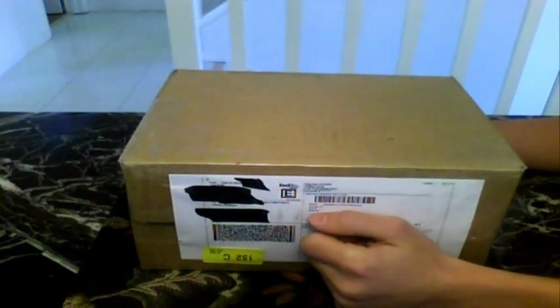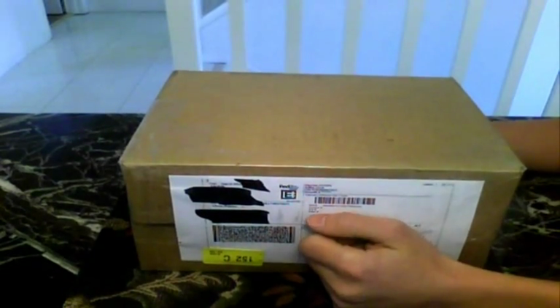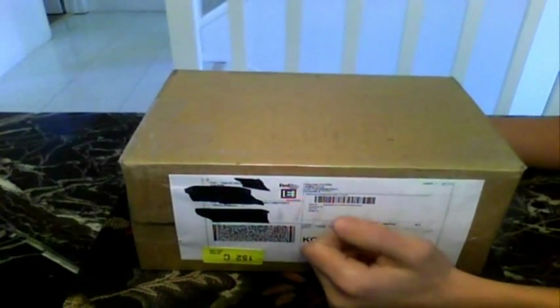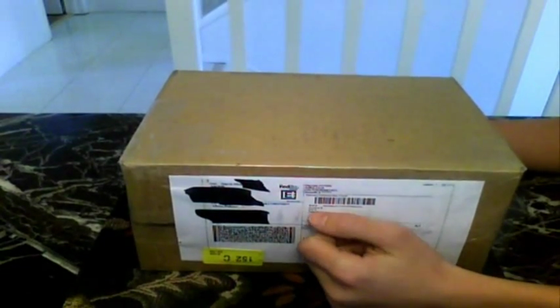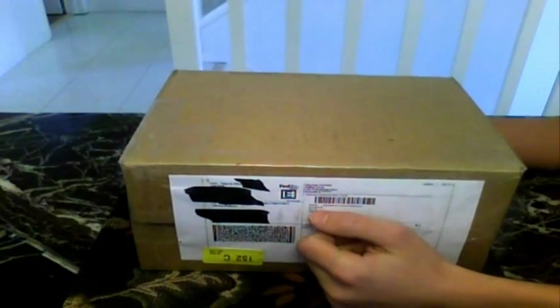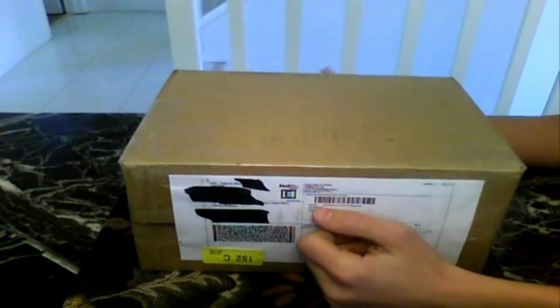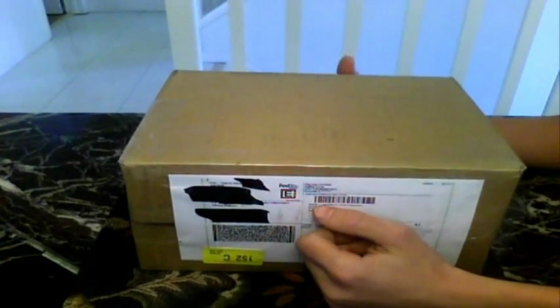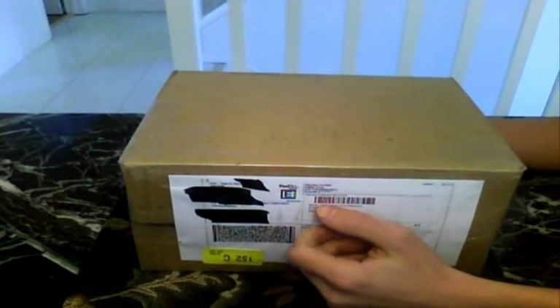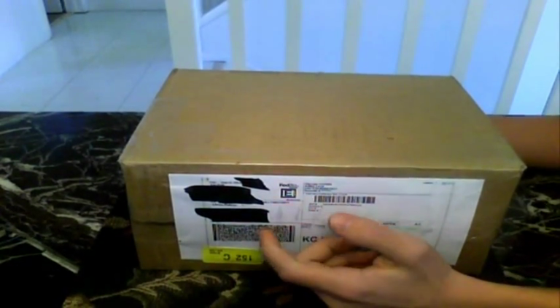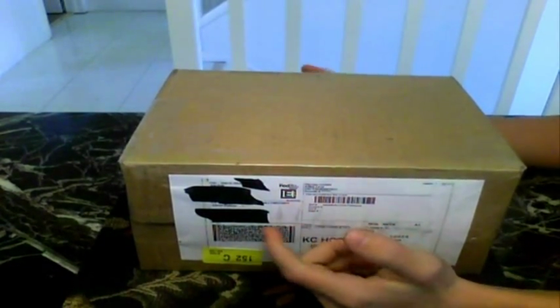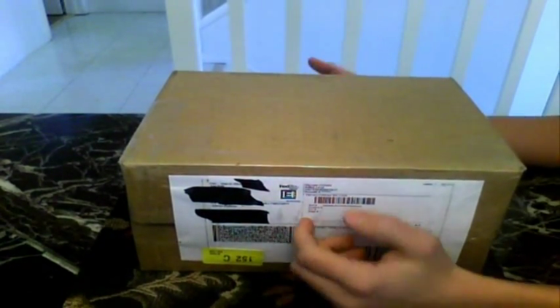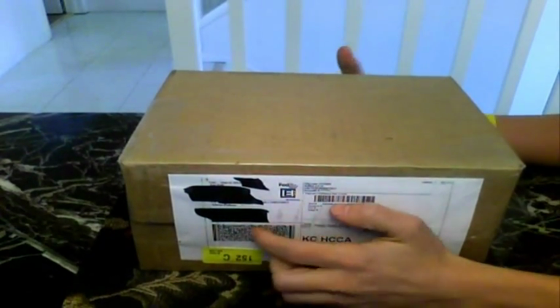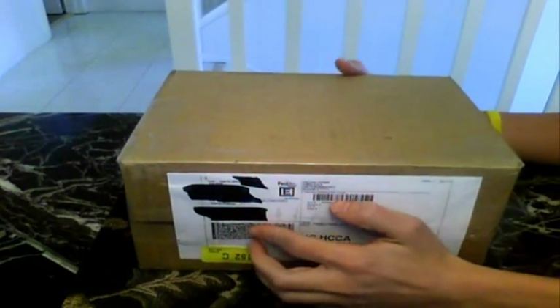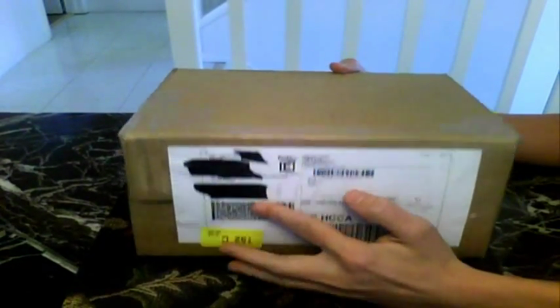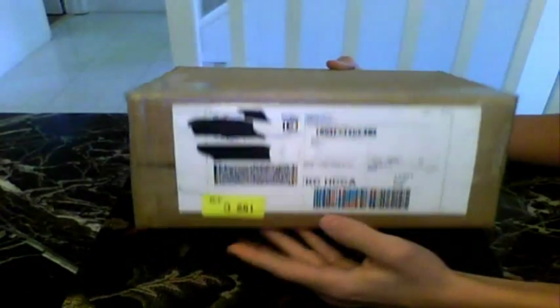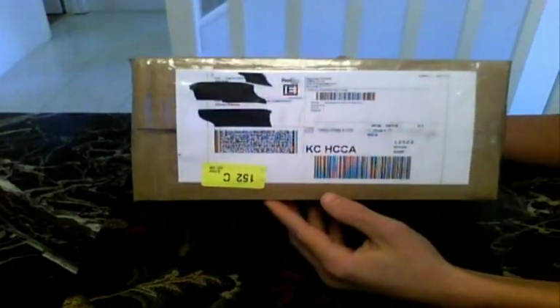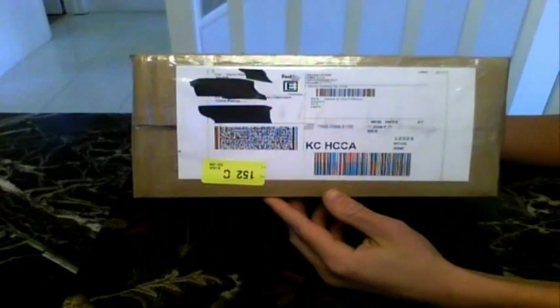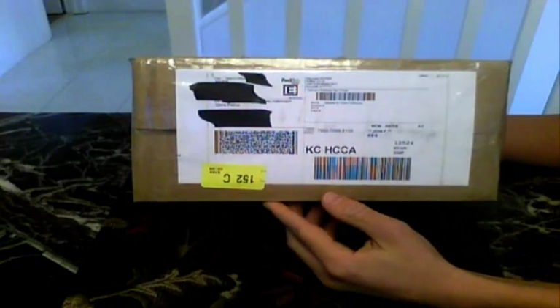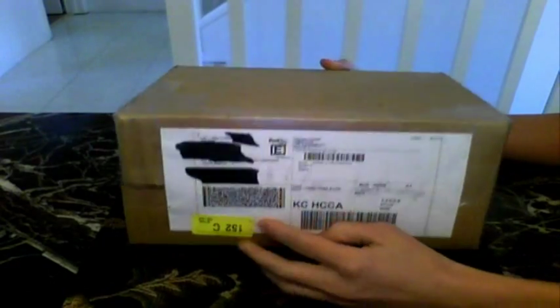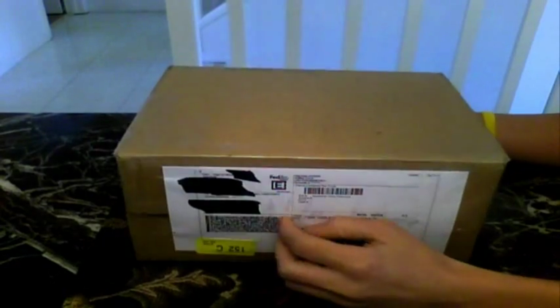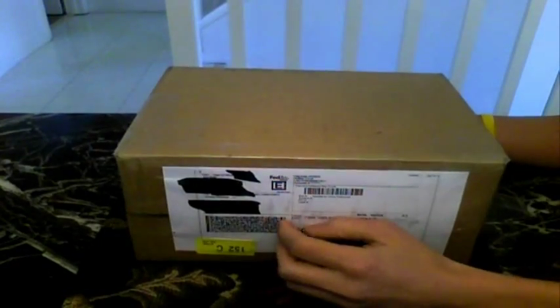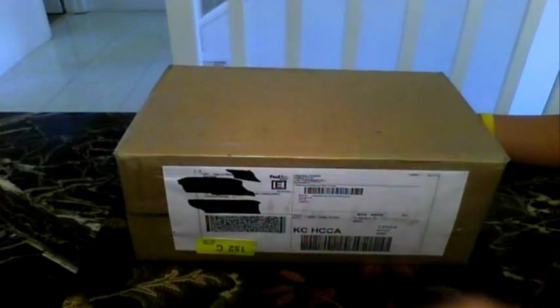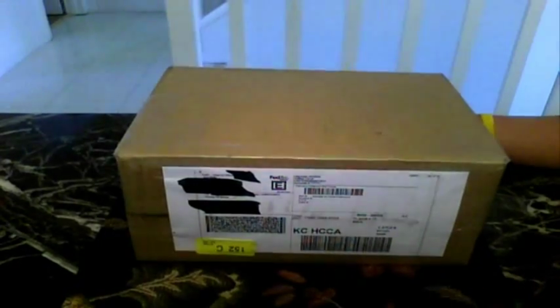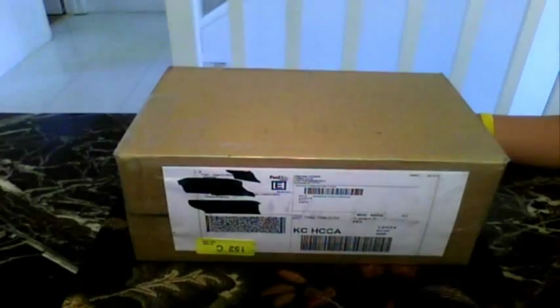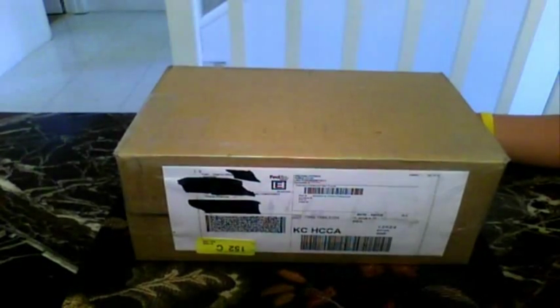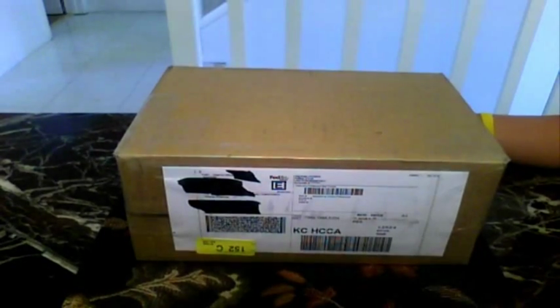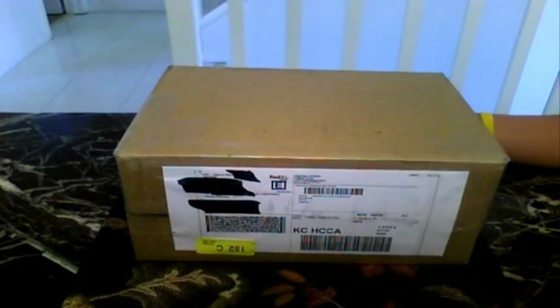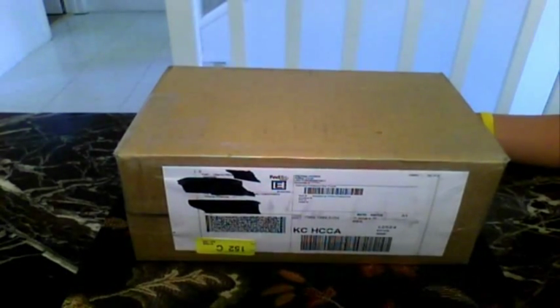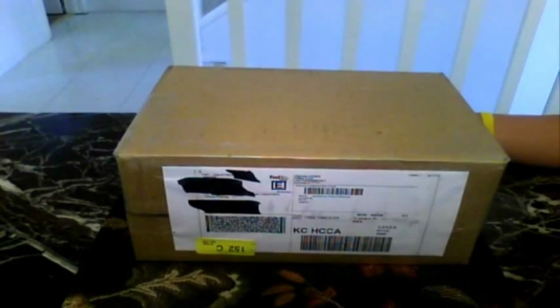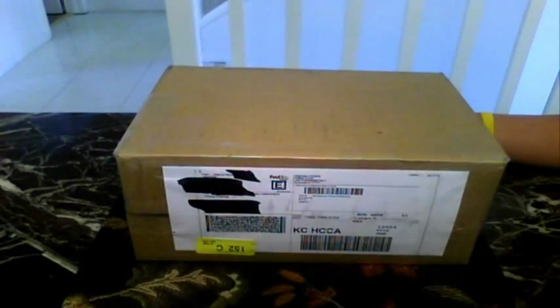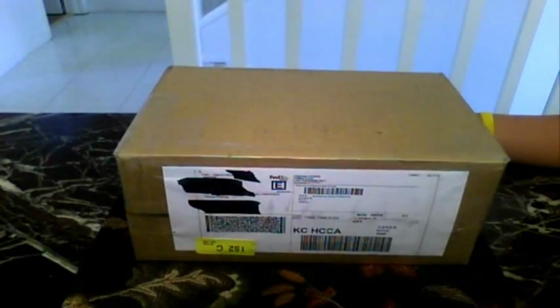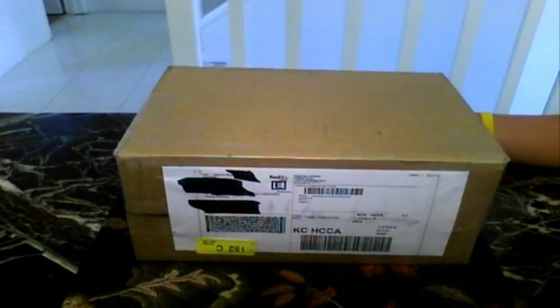All right guys, what's up? It's Chris here, i2chipods, and today, February 9th, 2009, I have an unboxing video for you guys. All right, let's go ahead and get into it.